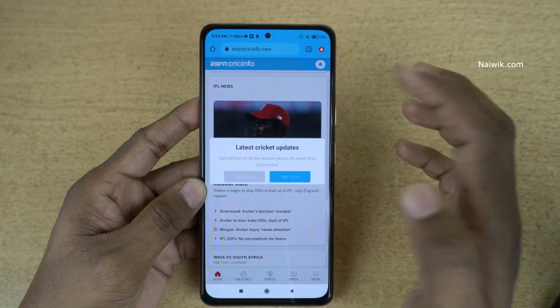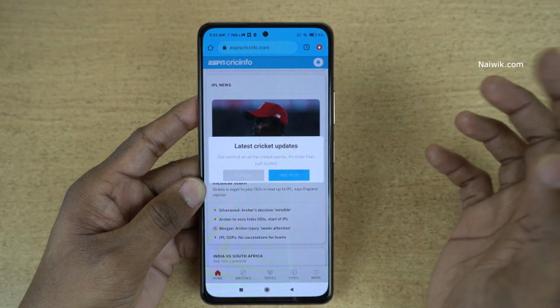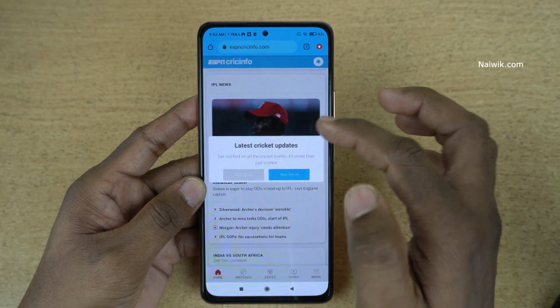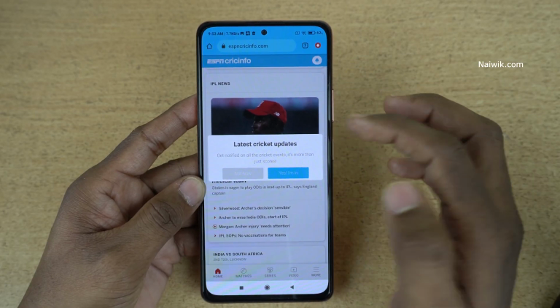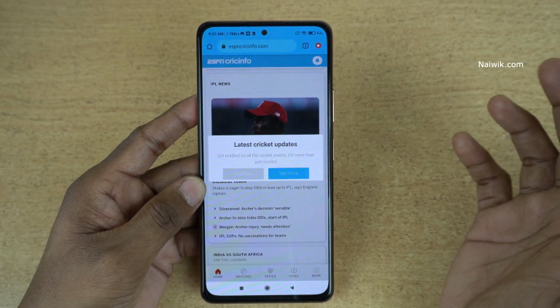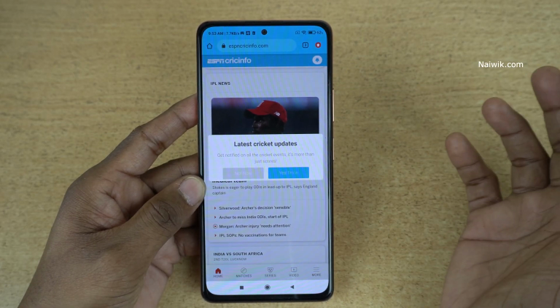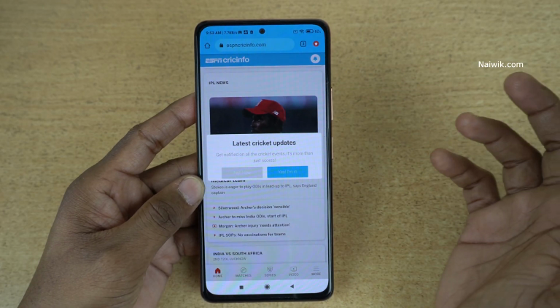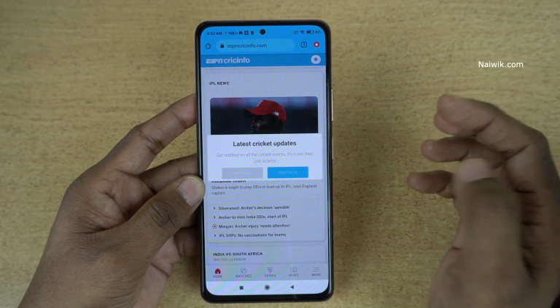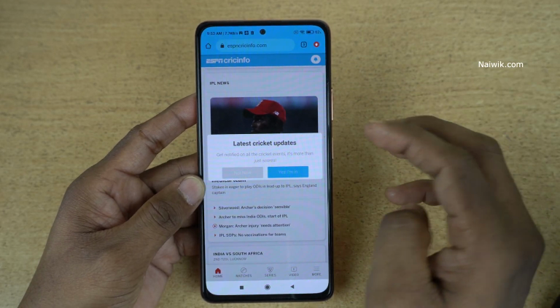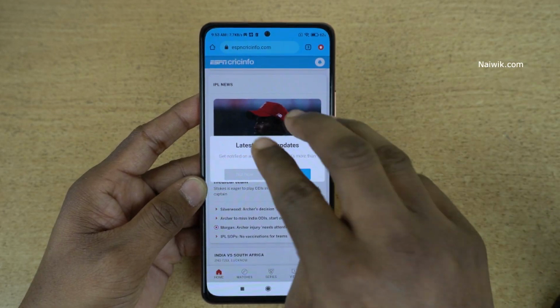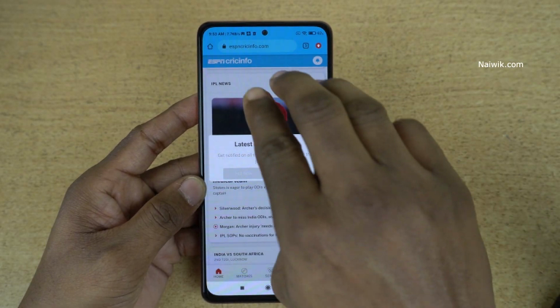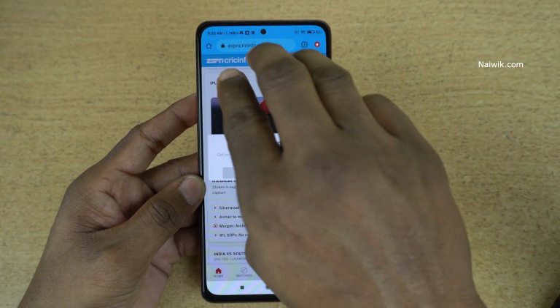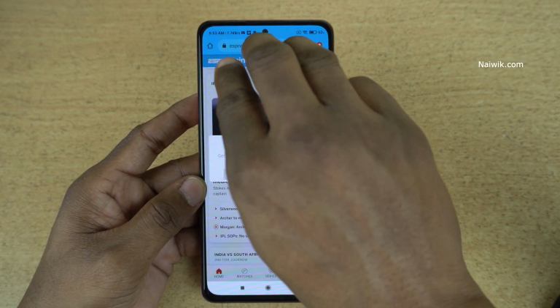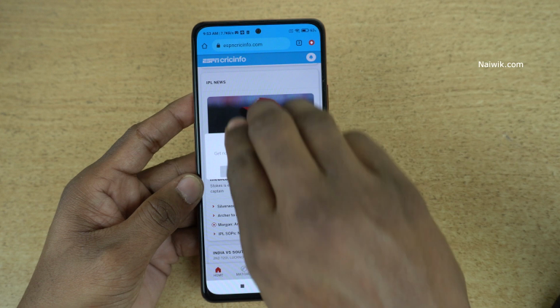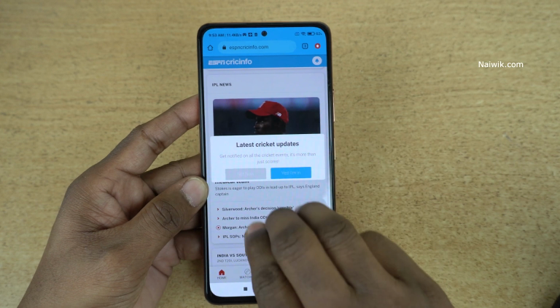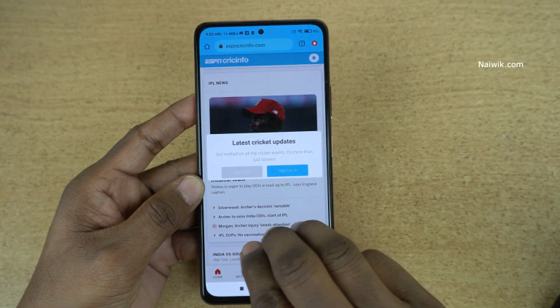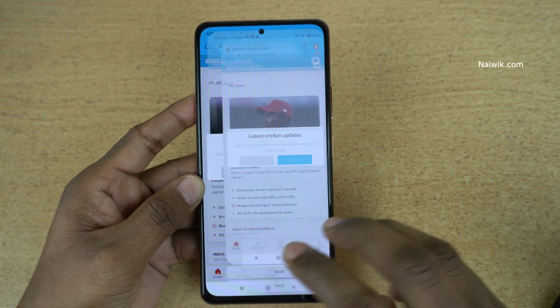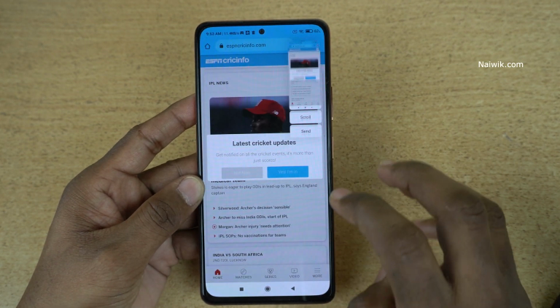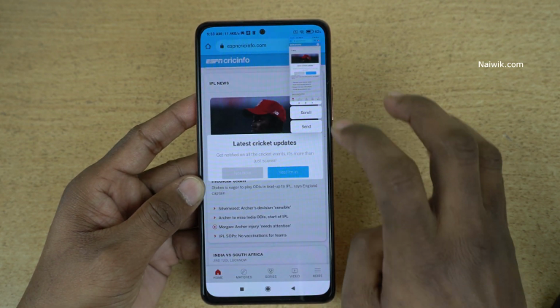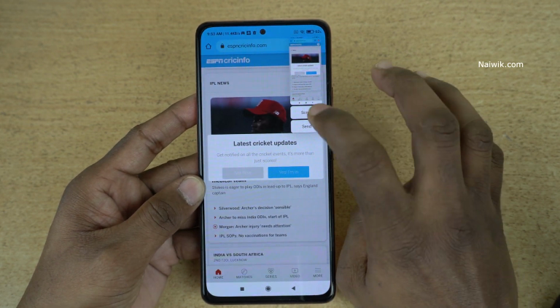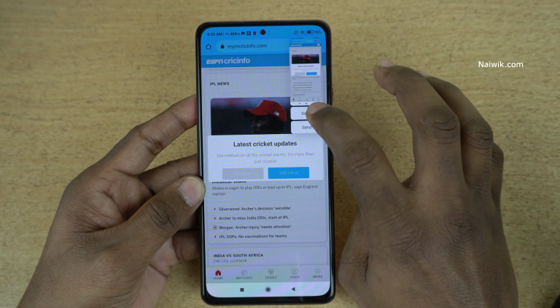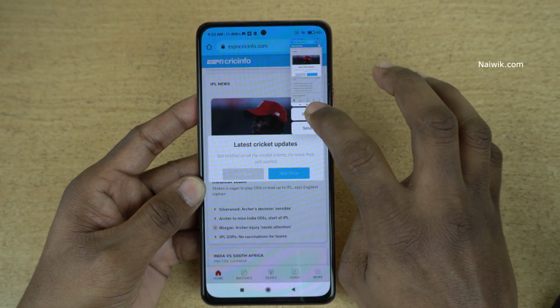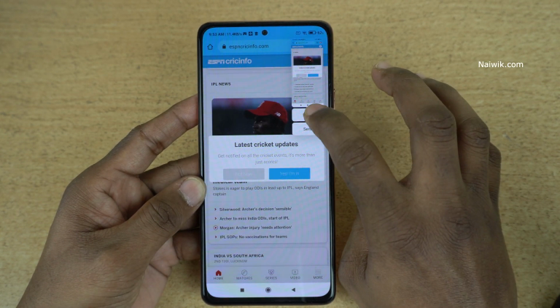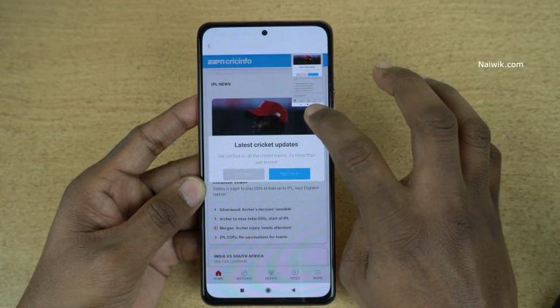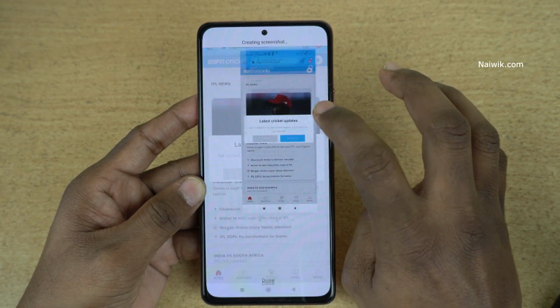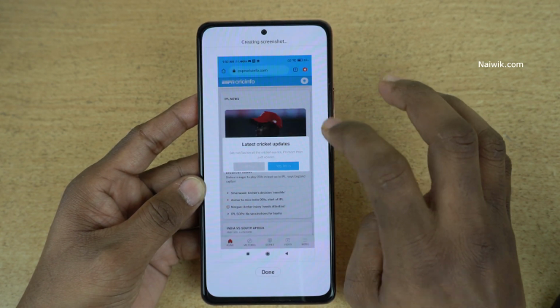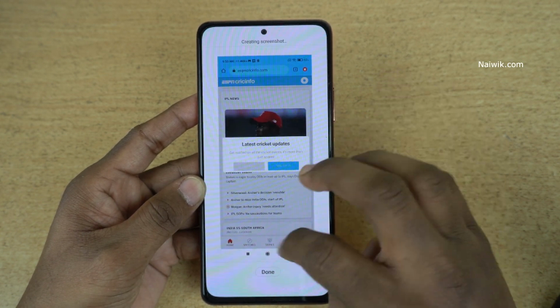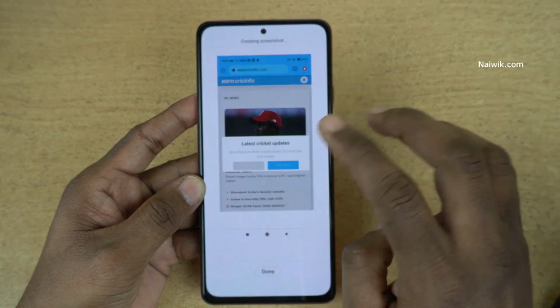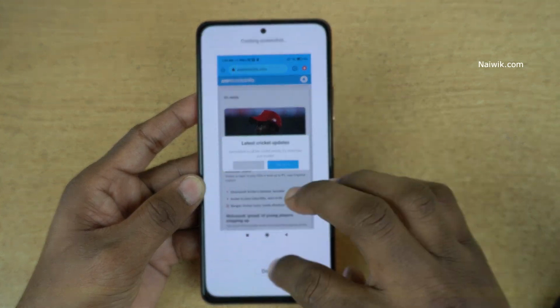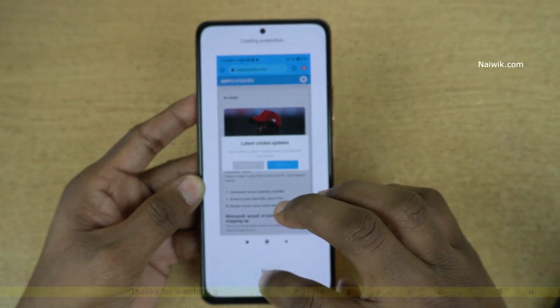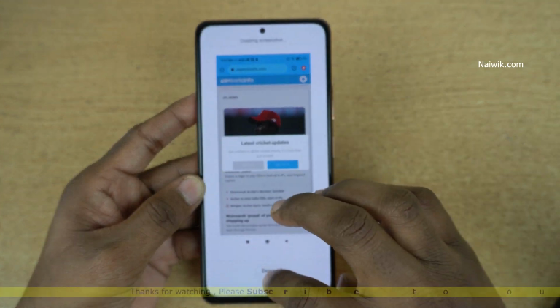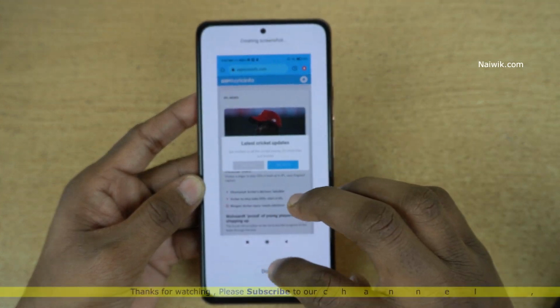Not only that, you can take a long screenshot as well. Simply take a screenshot and click on Scroll — it will take the long screenshot.